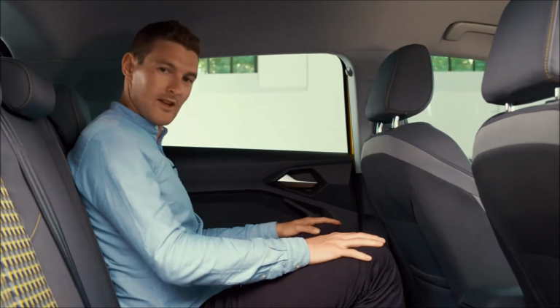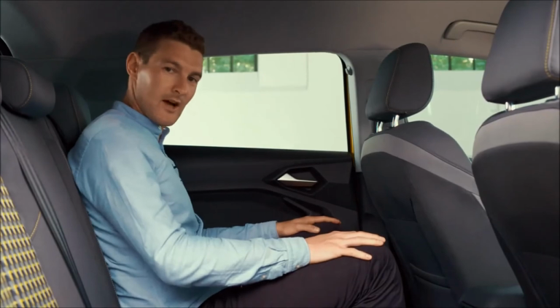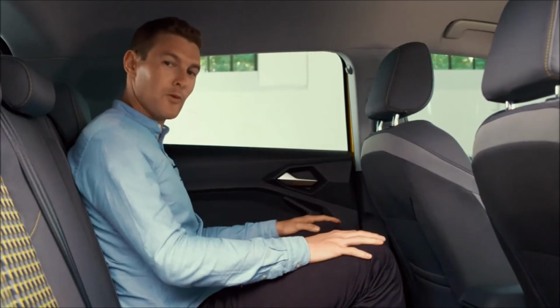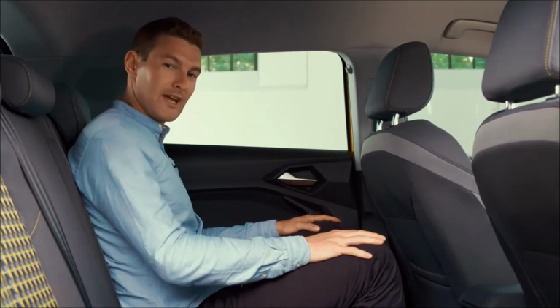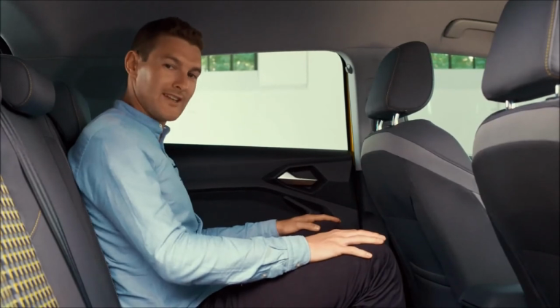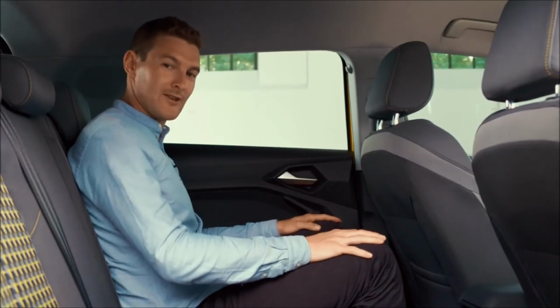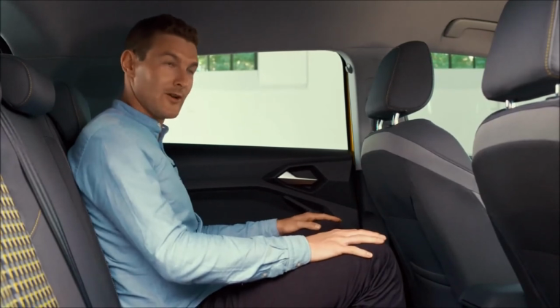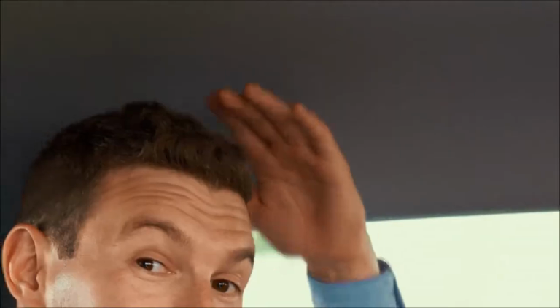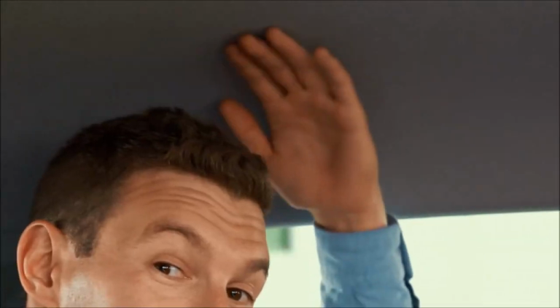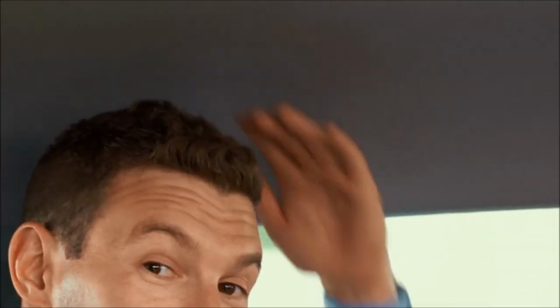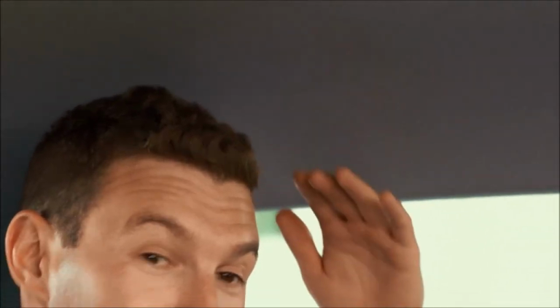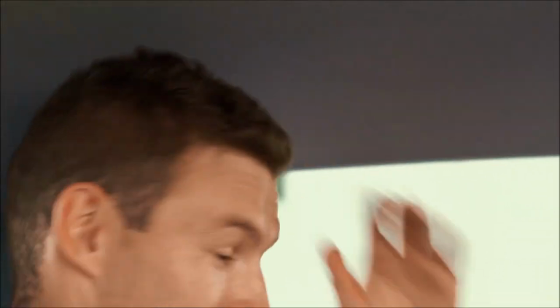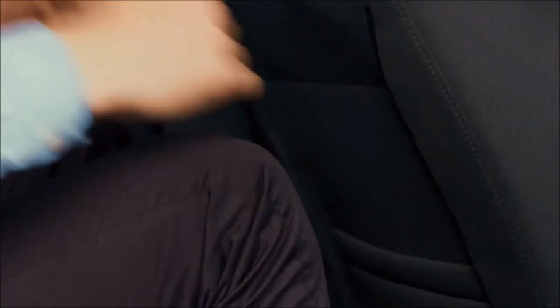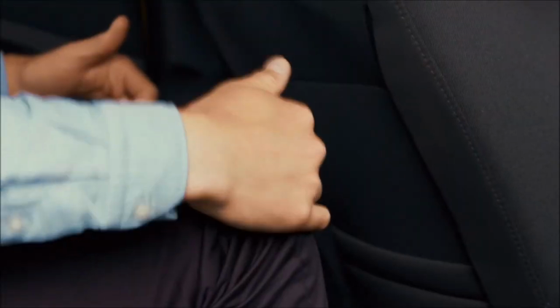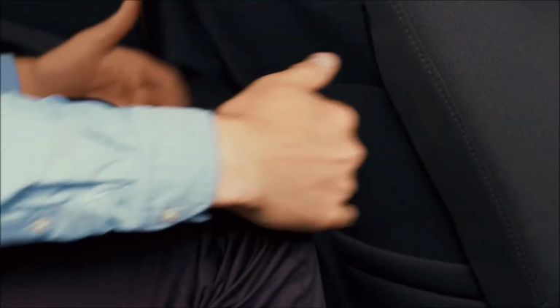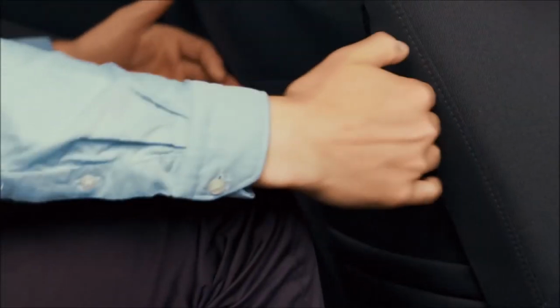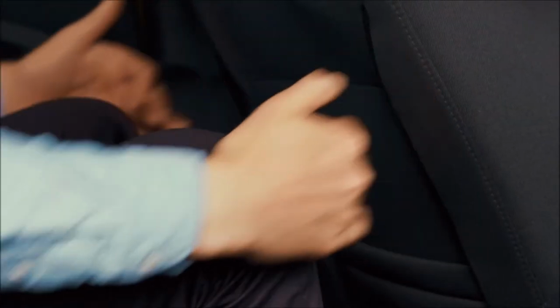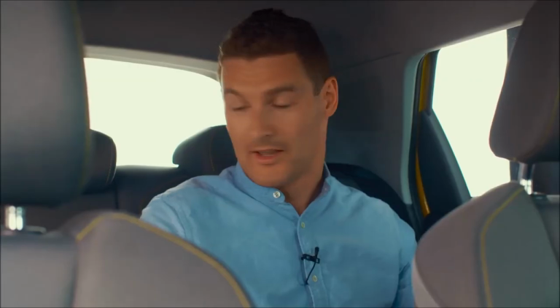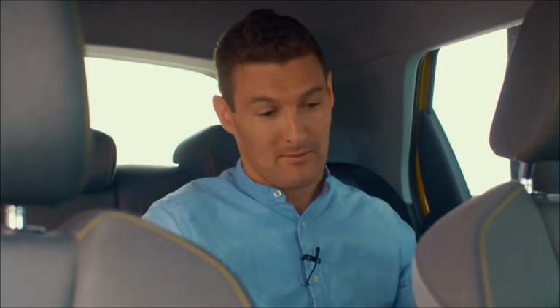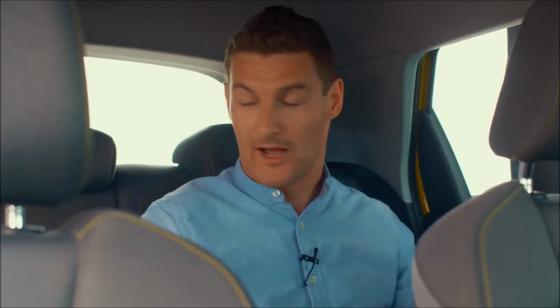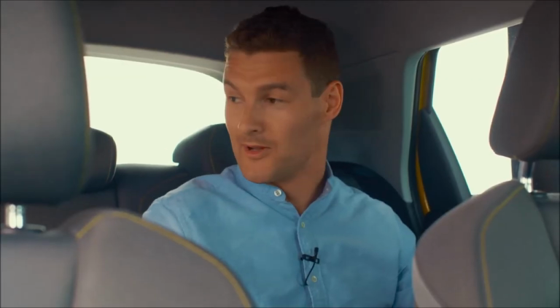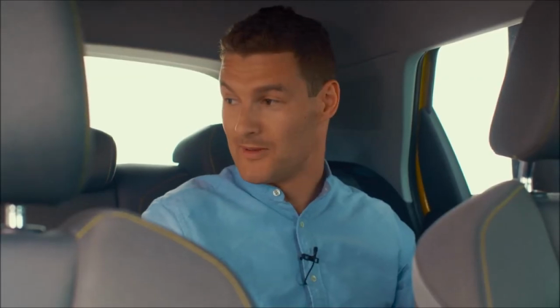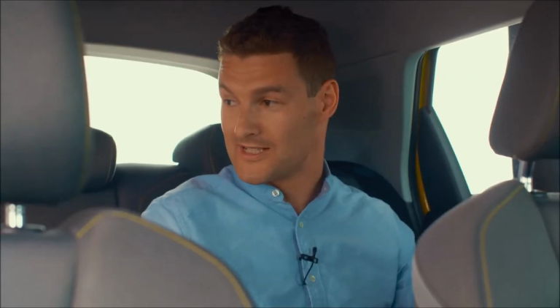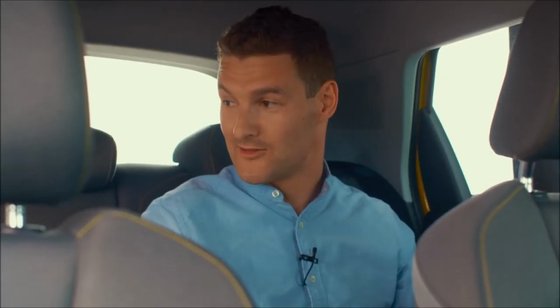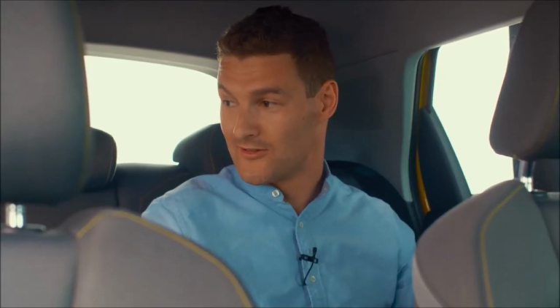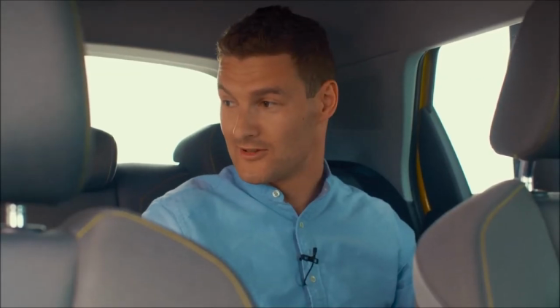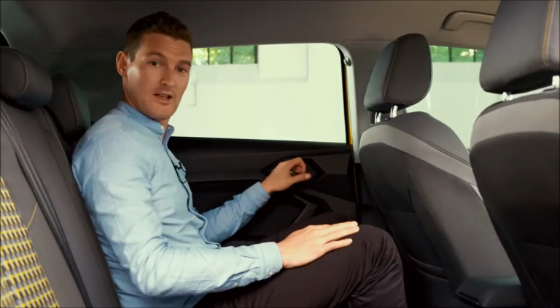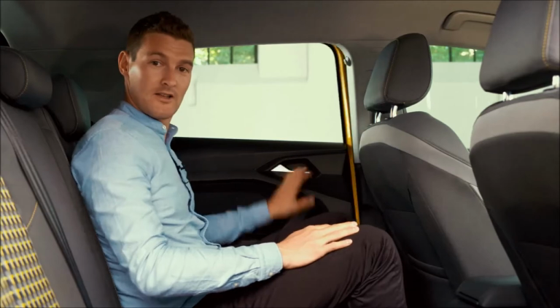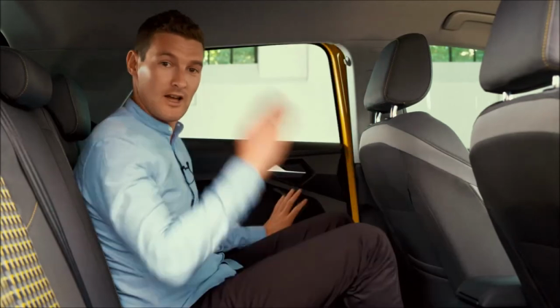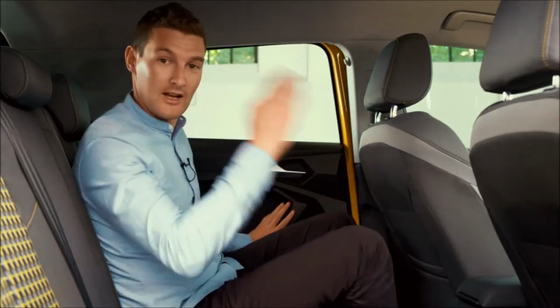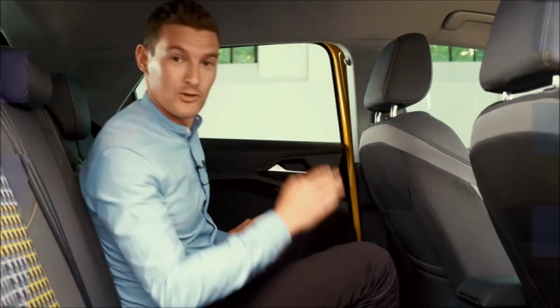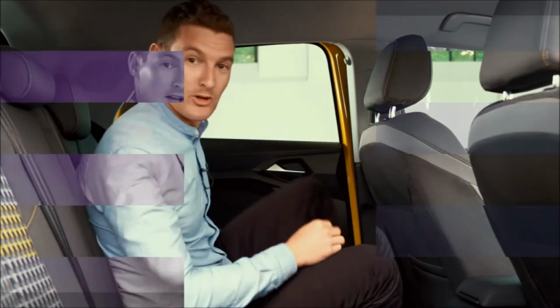I'm 180 tall — more than enough room. But I'm not a backseat driver, so I'll leave you to it.